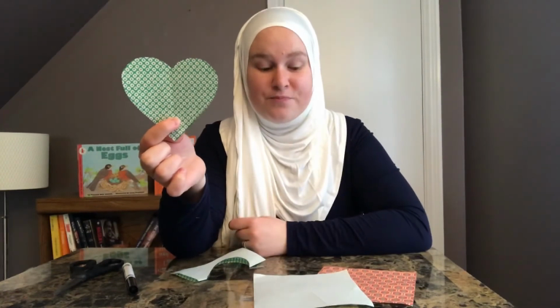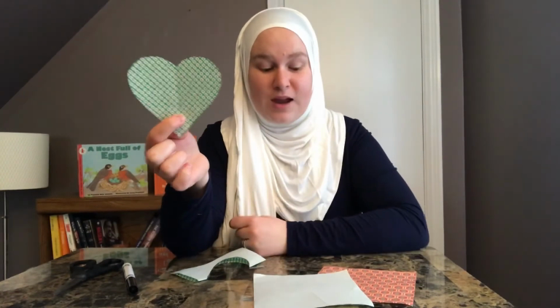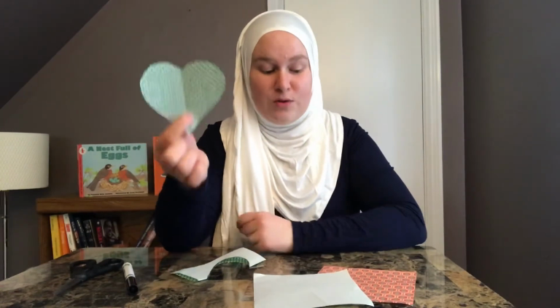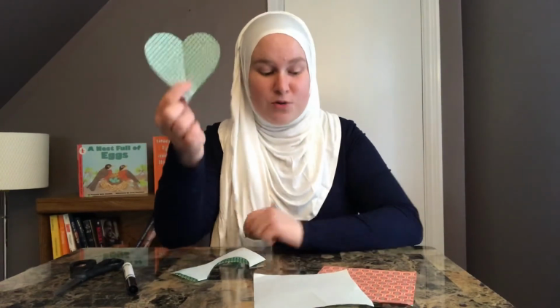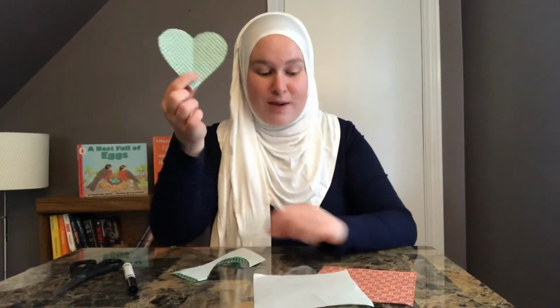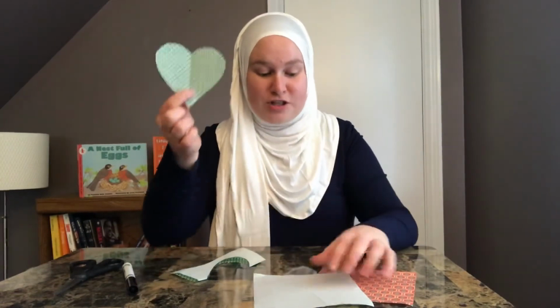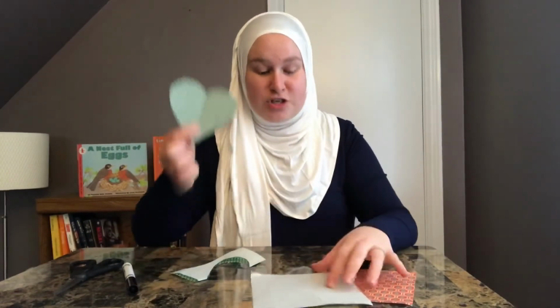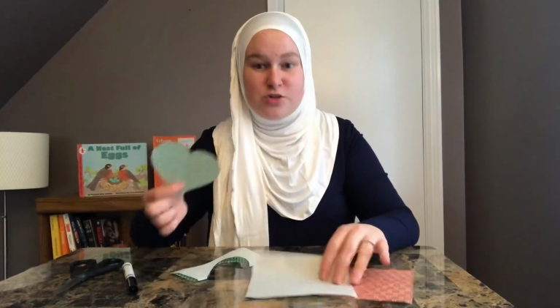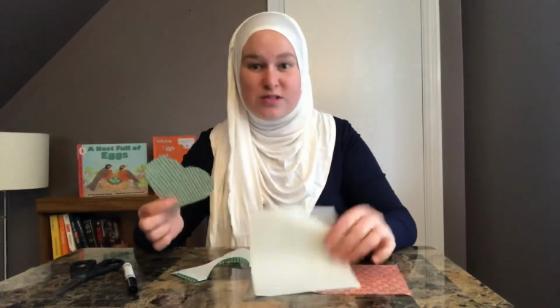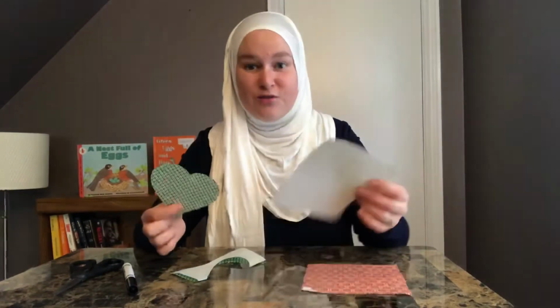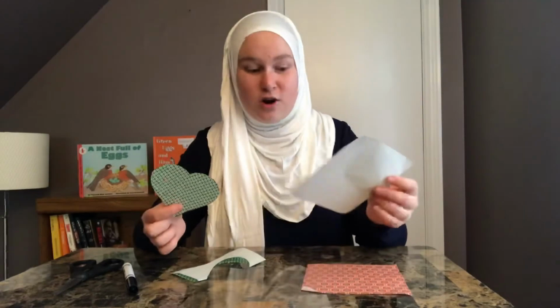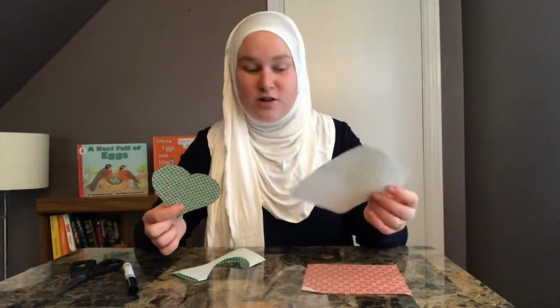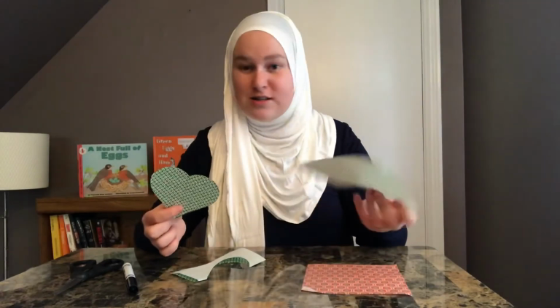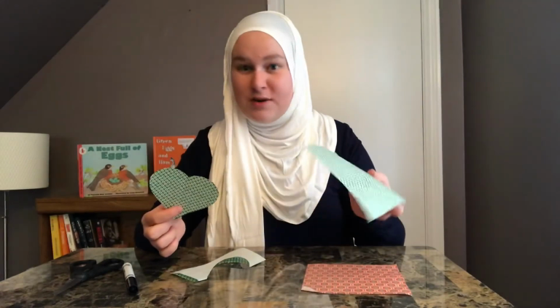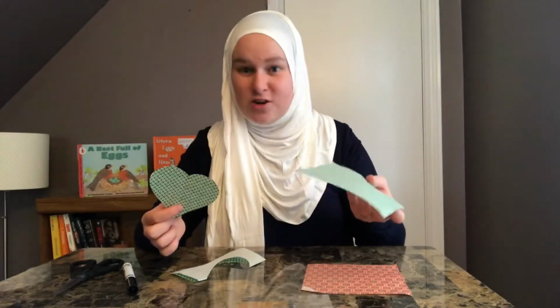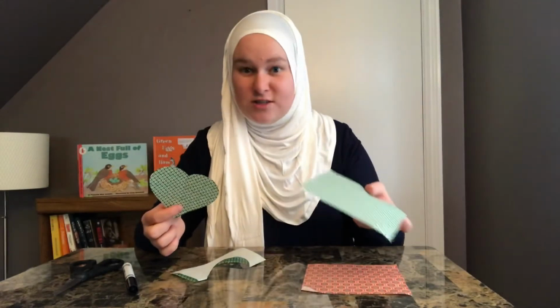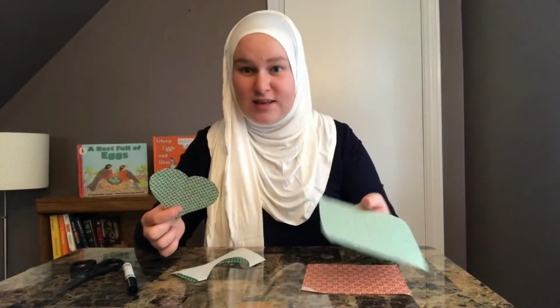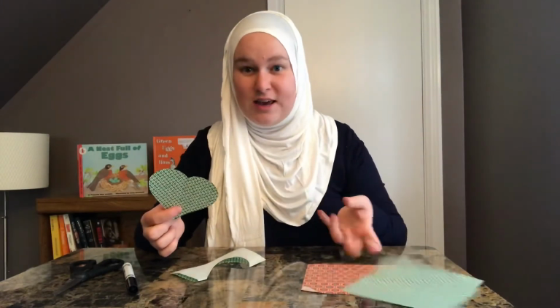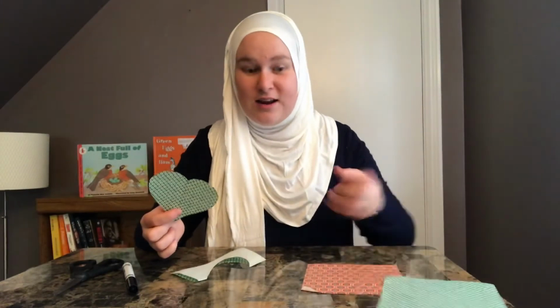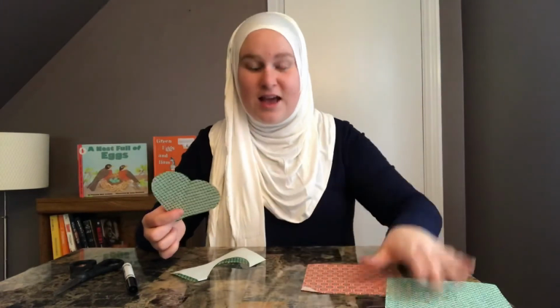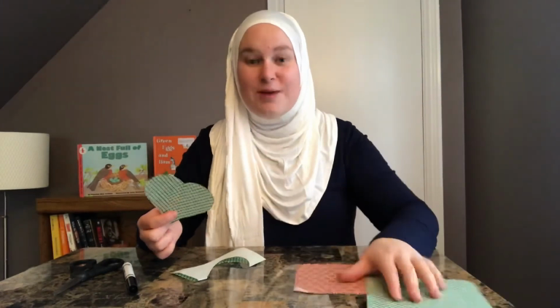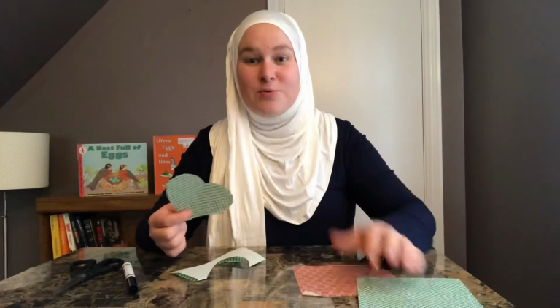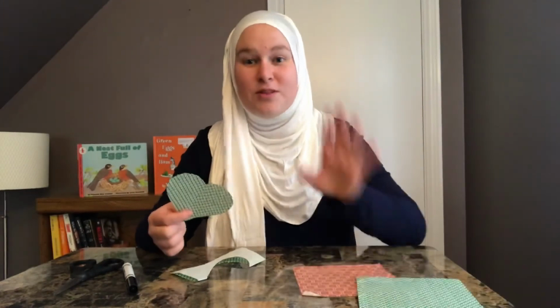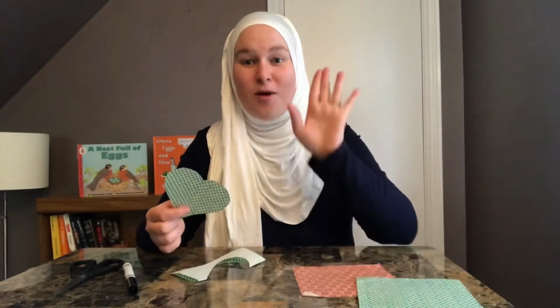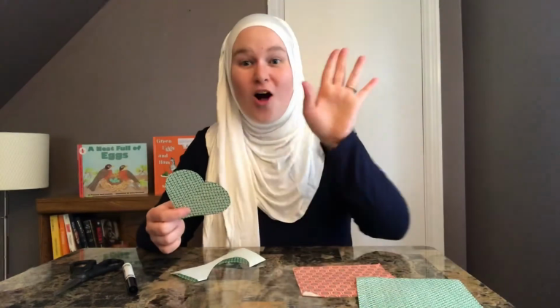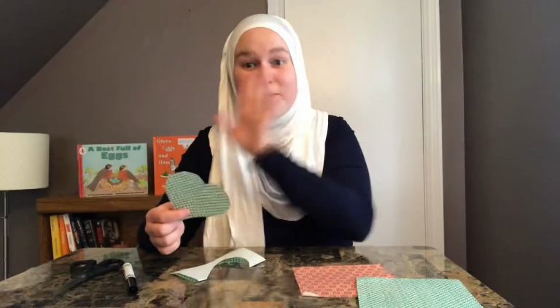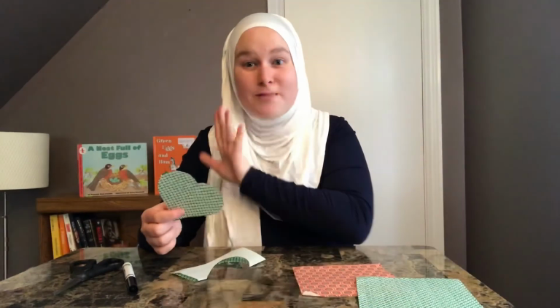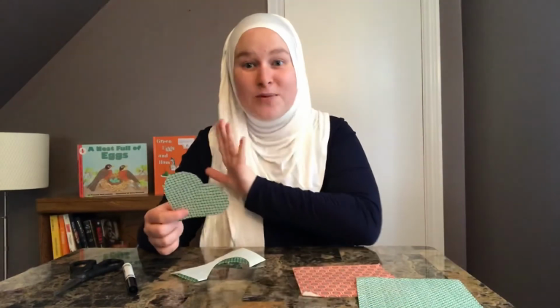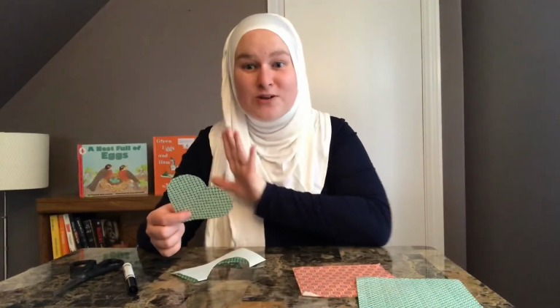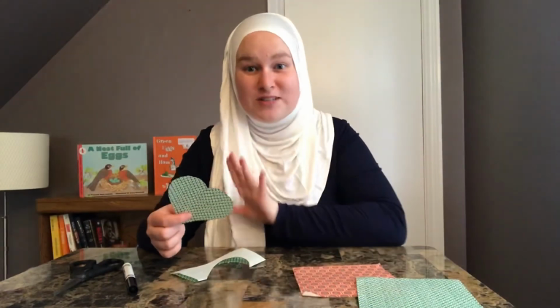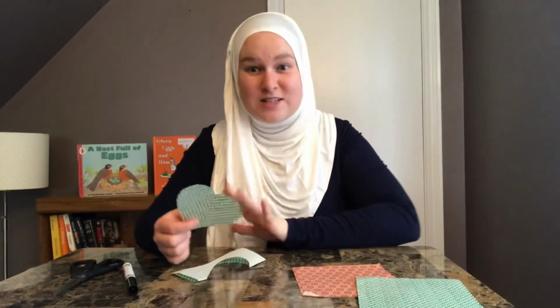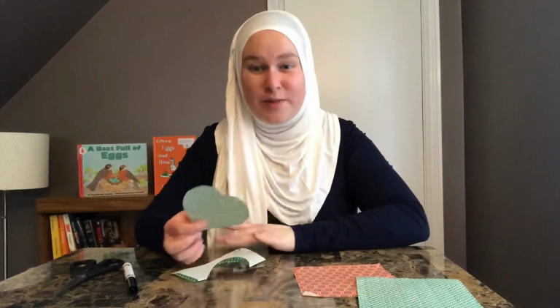I'm actually going to do several hearts — as many hearts as I can — and I'm going to put them all up in my window as a display.